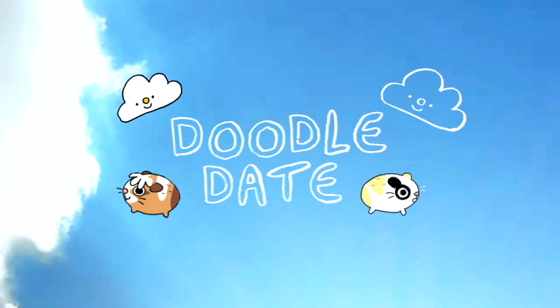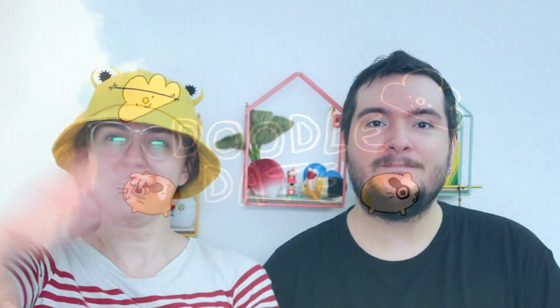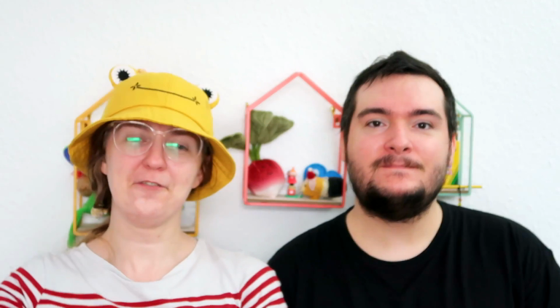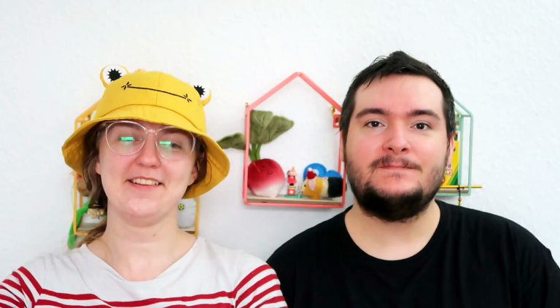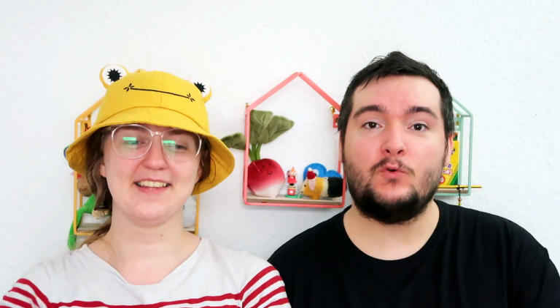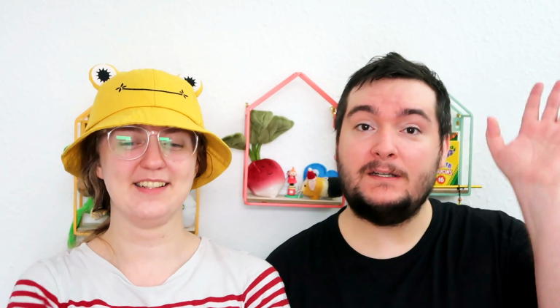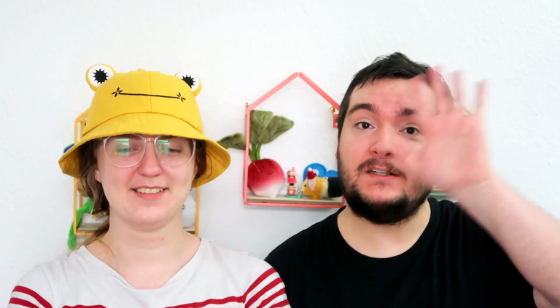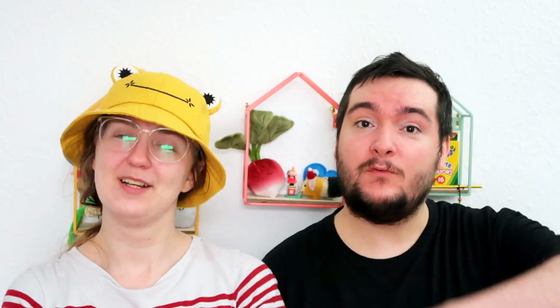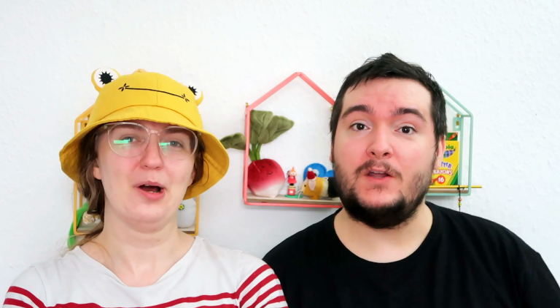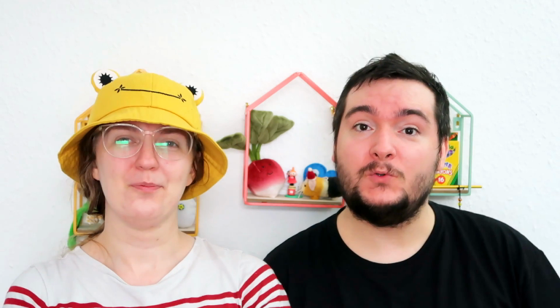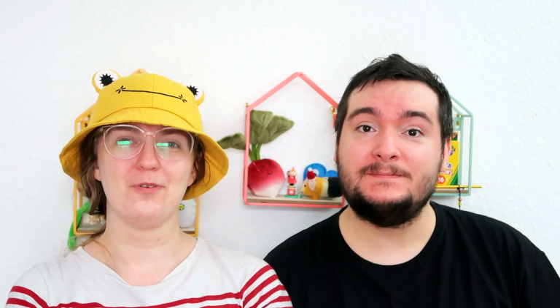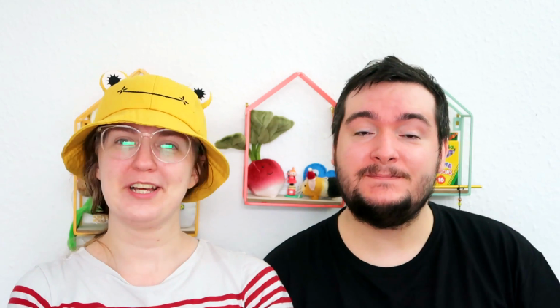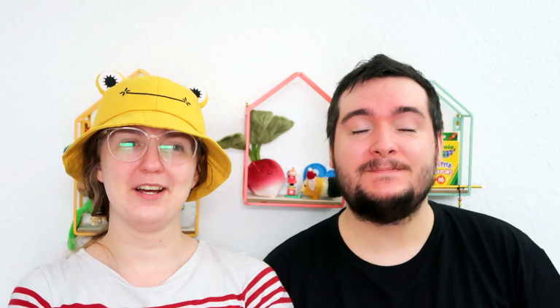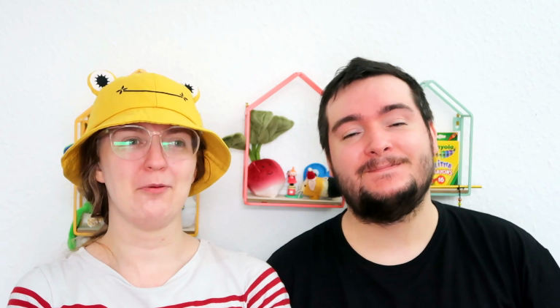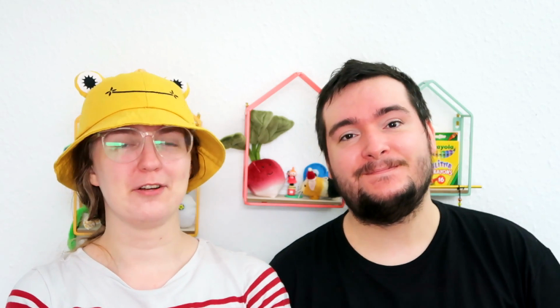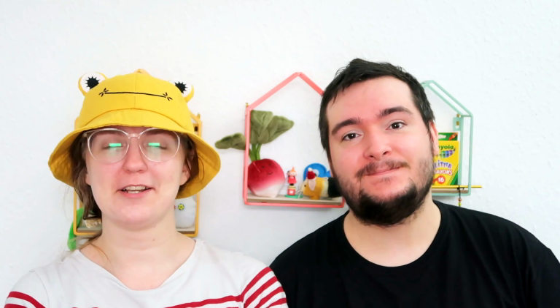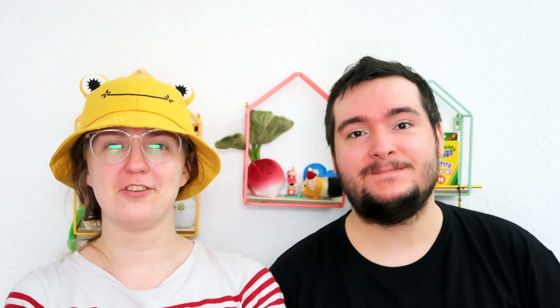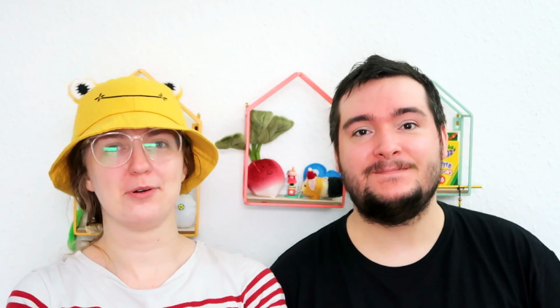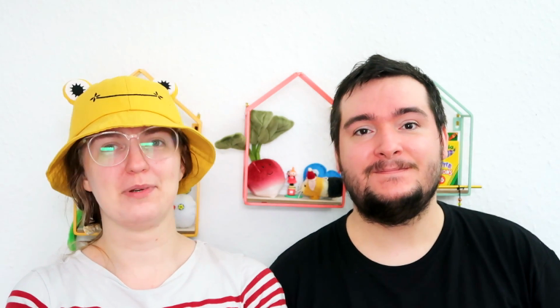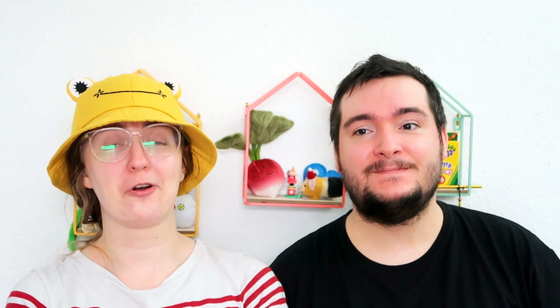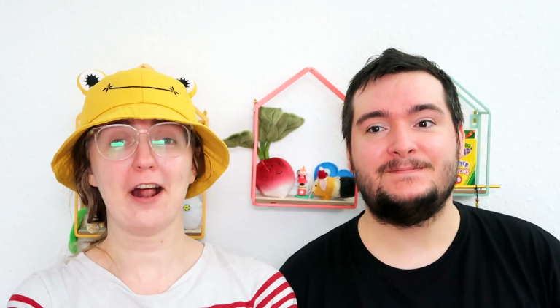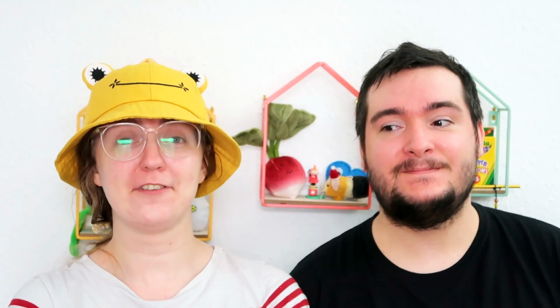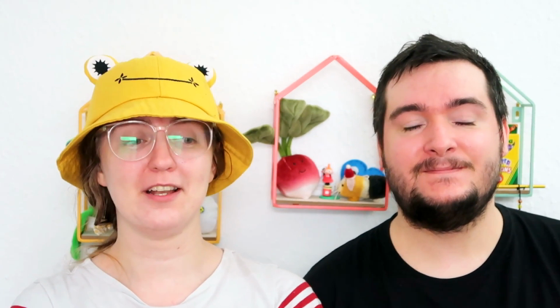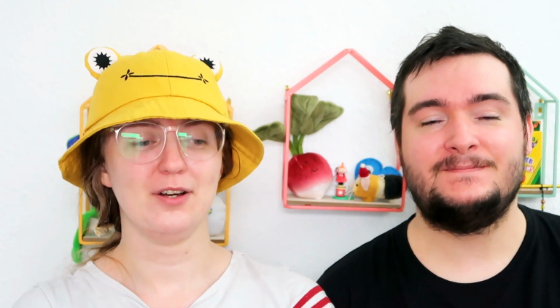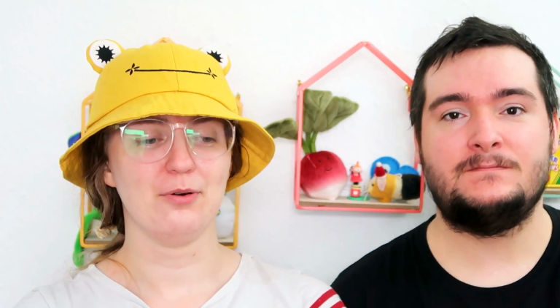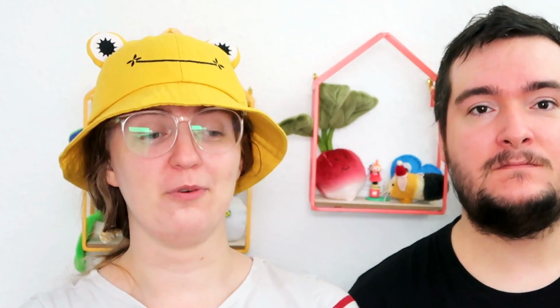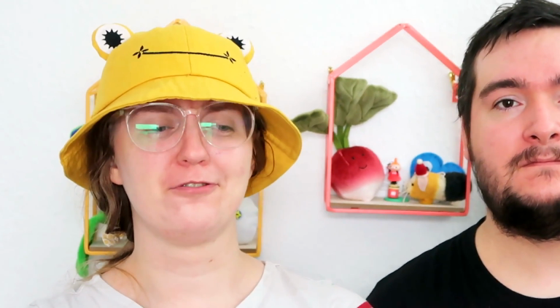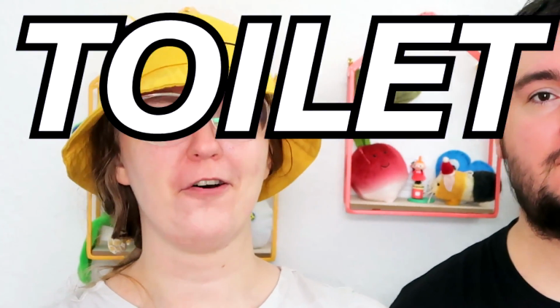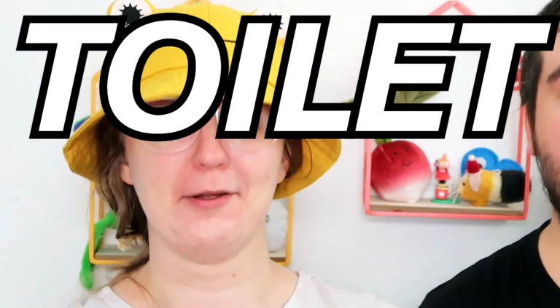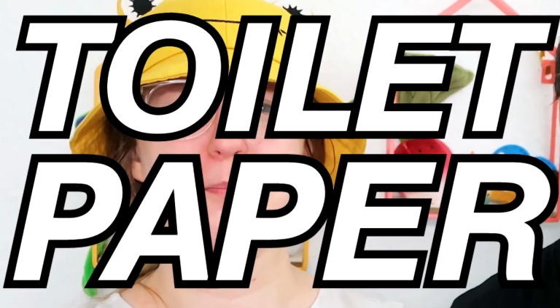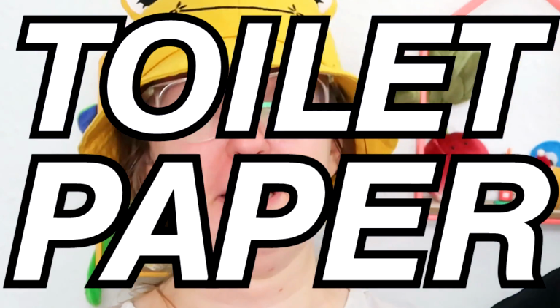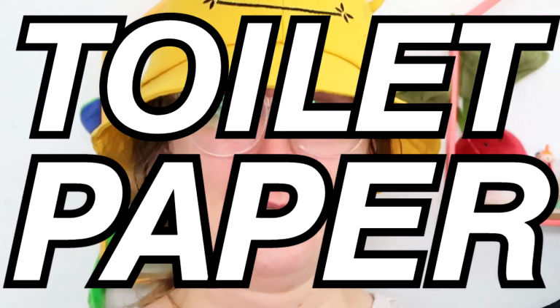Hi art friends! Greetings art friendos. We are here and we are ready to be crafting with toilet paper.